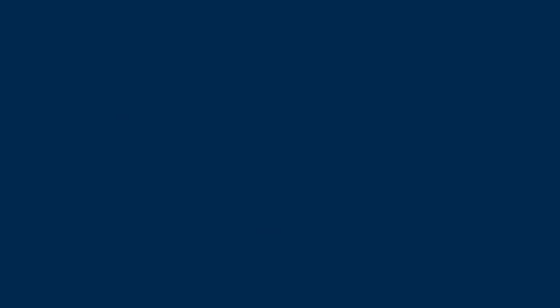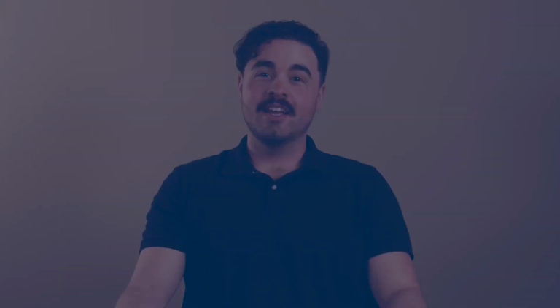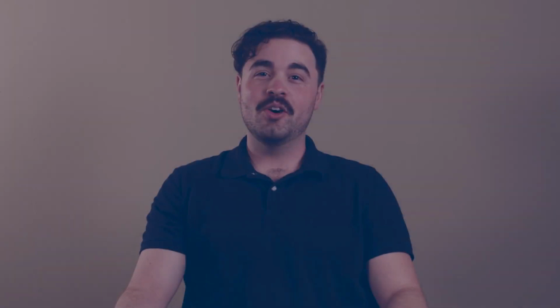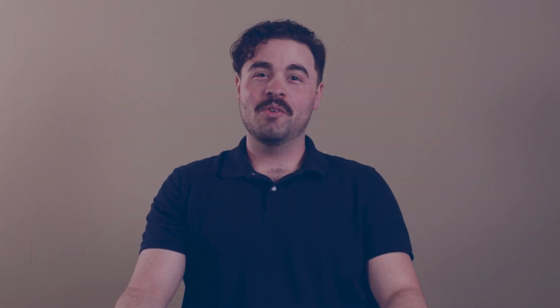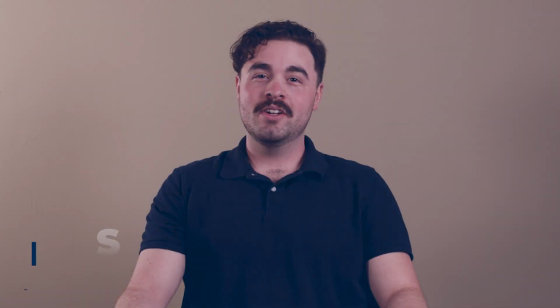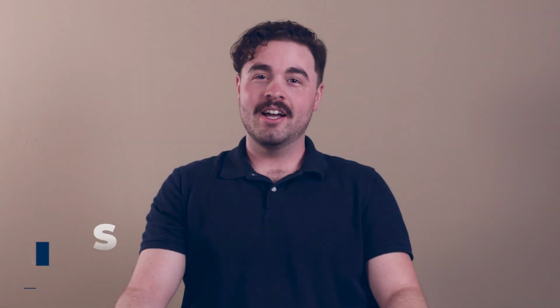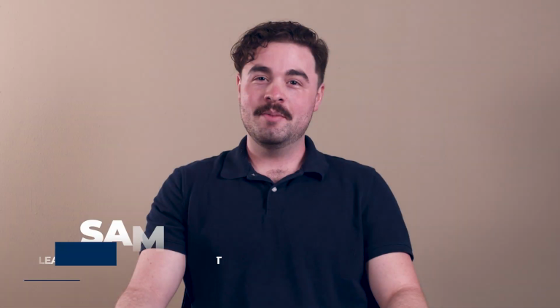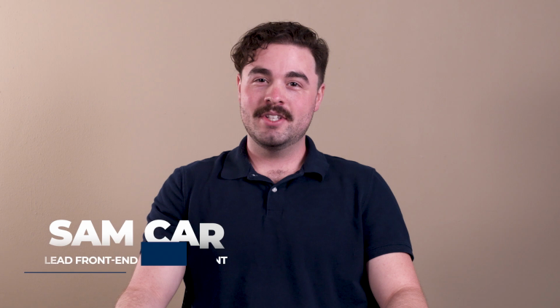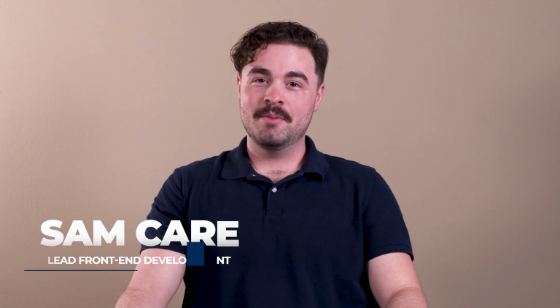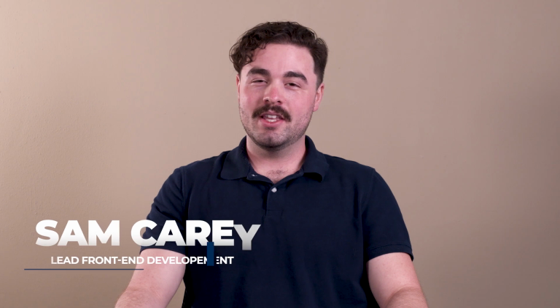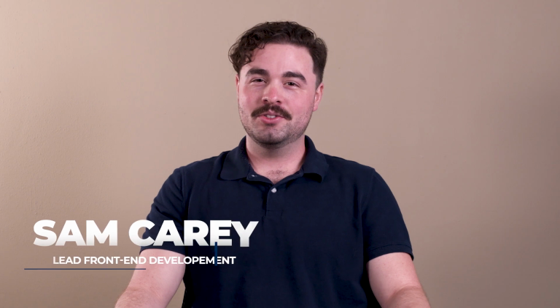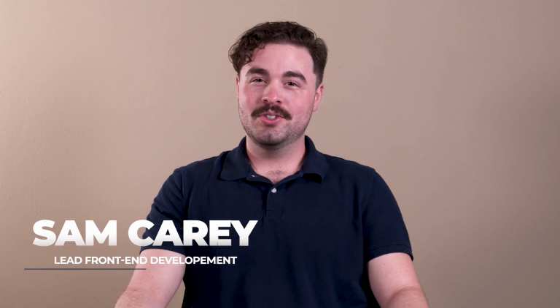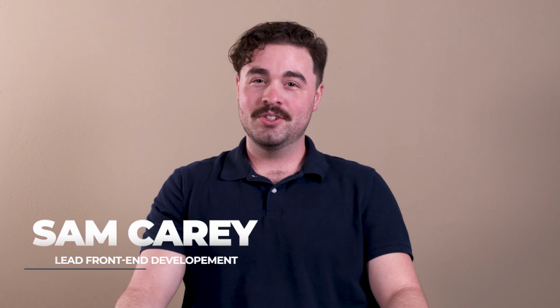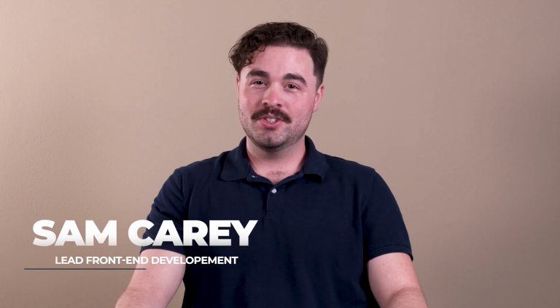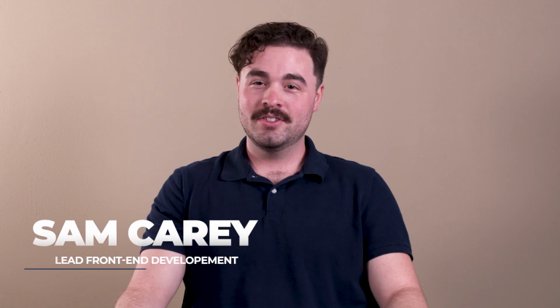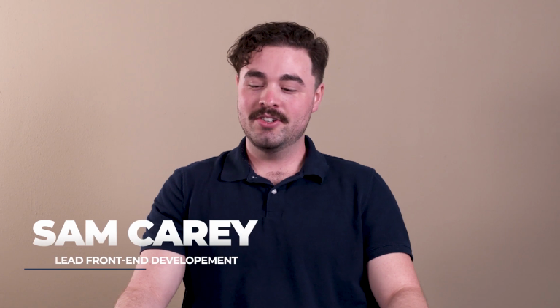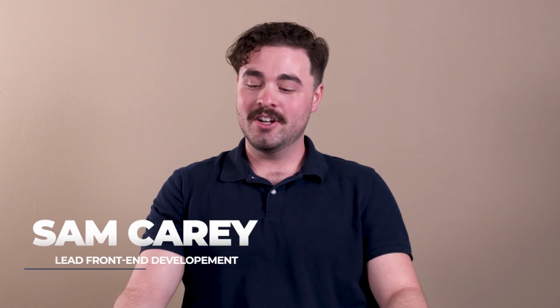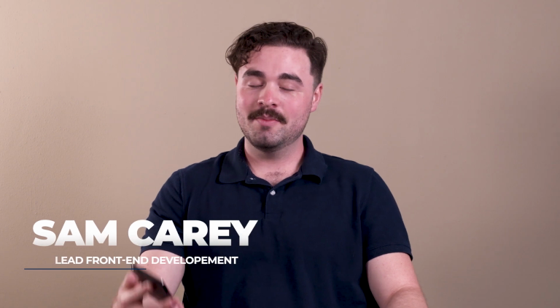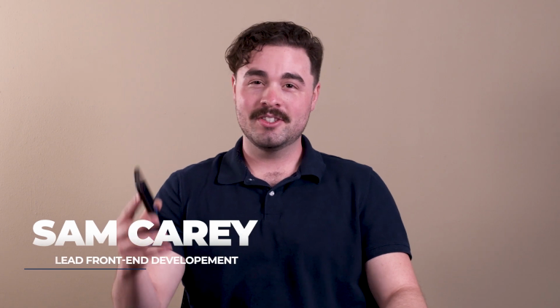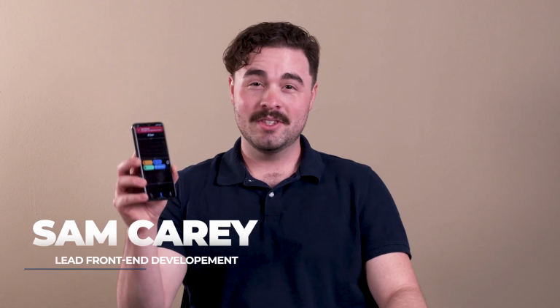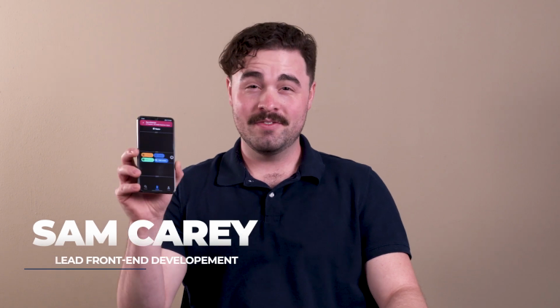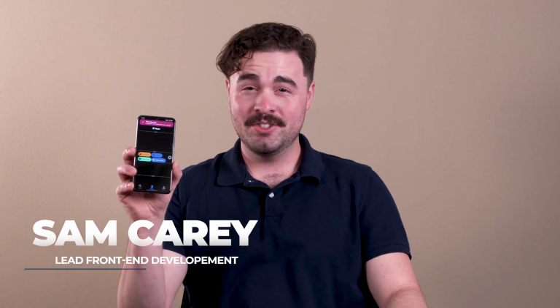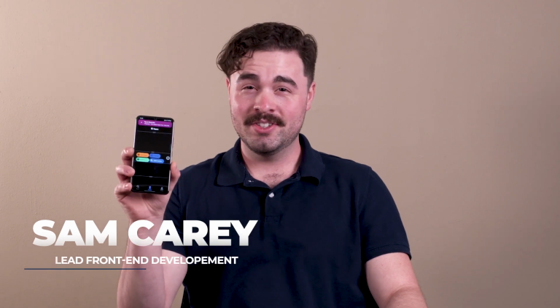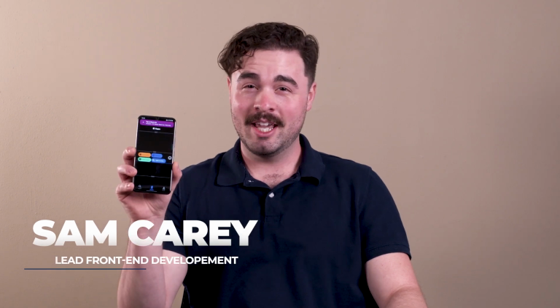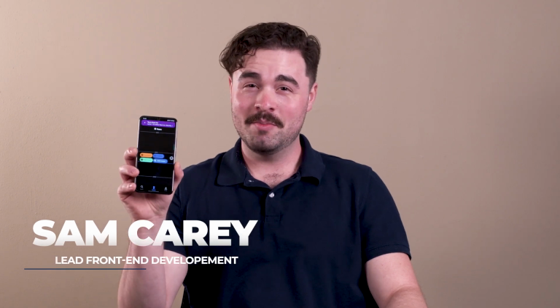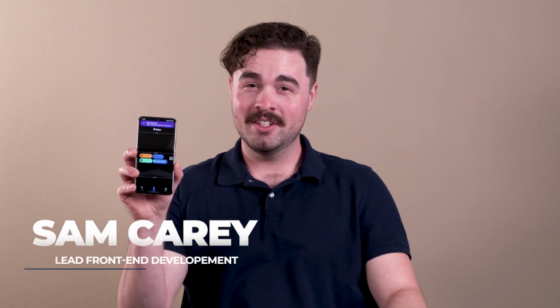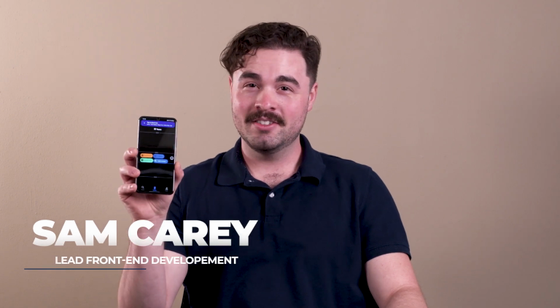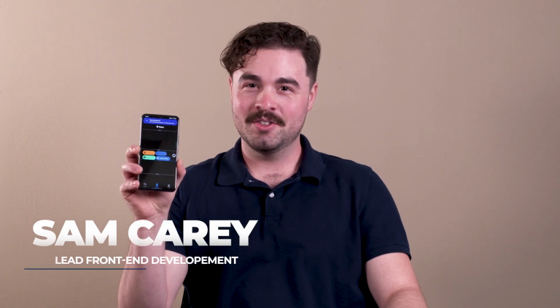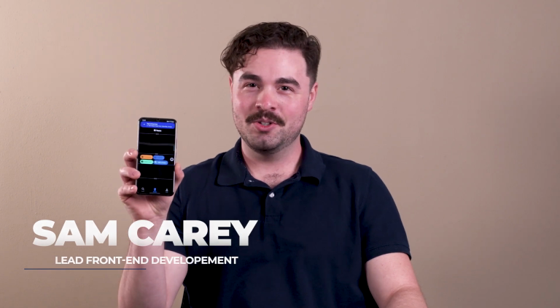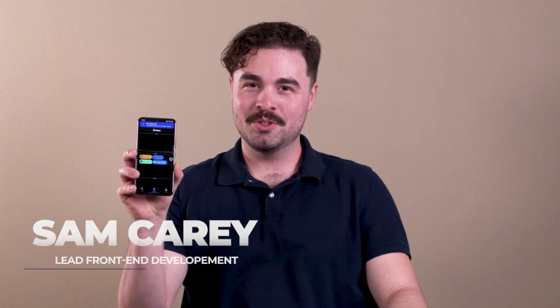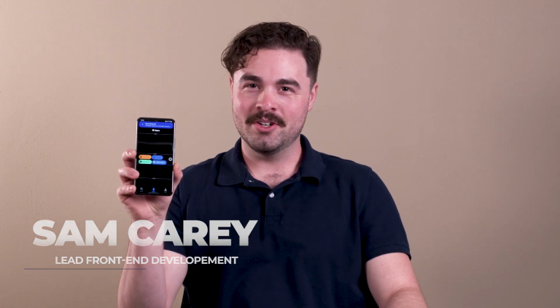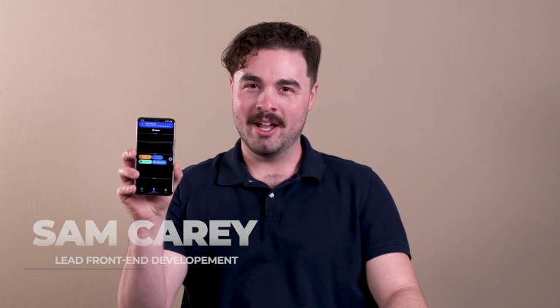Hello everyone, I'm Sam with Extra Duty Solutions here to talk about some of the features and capabilities of the new Responder app.